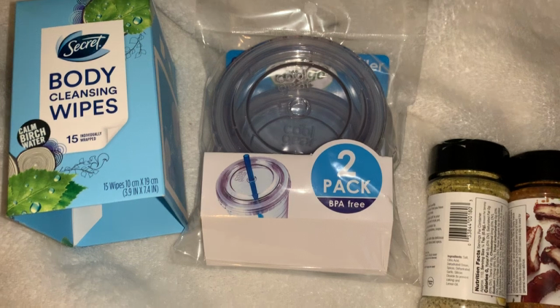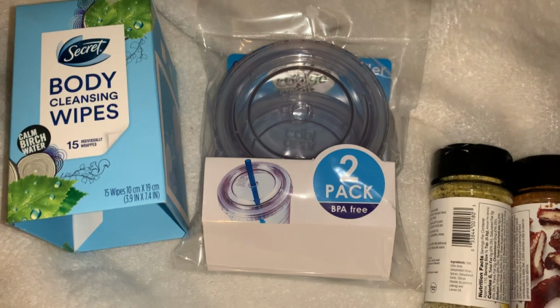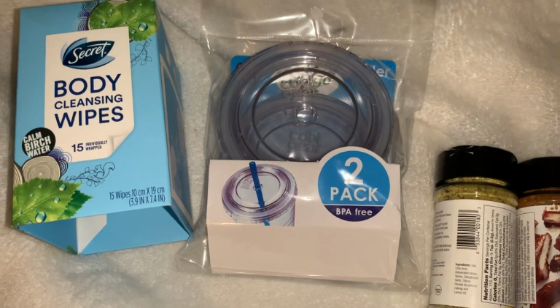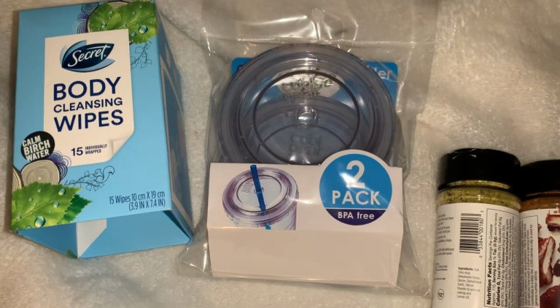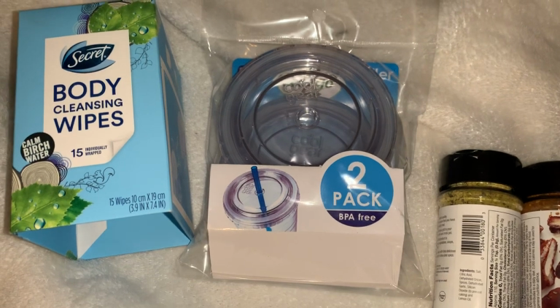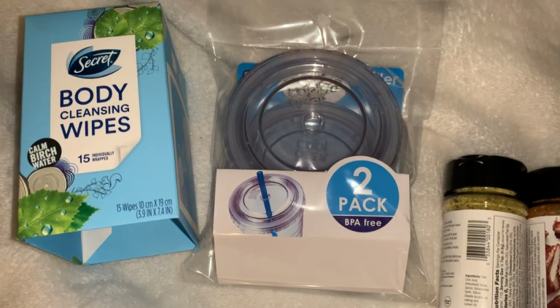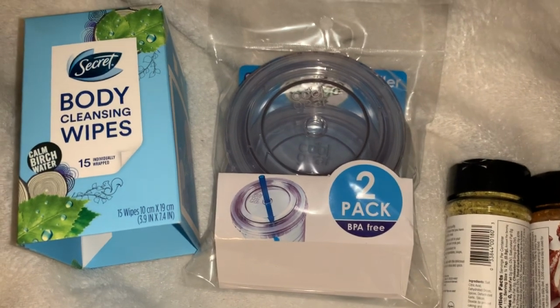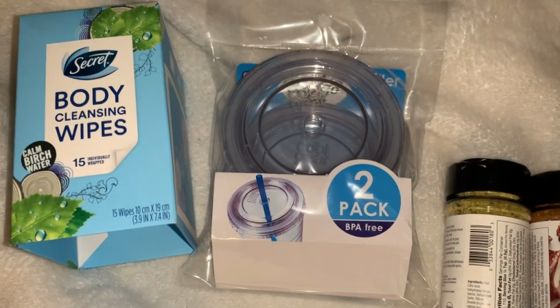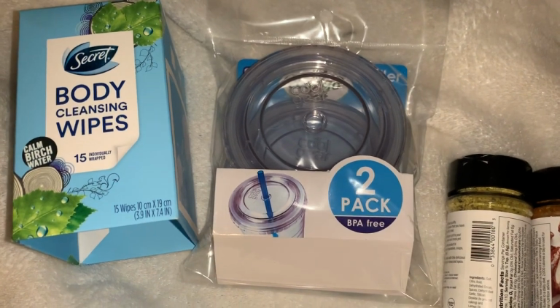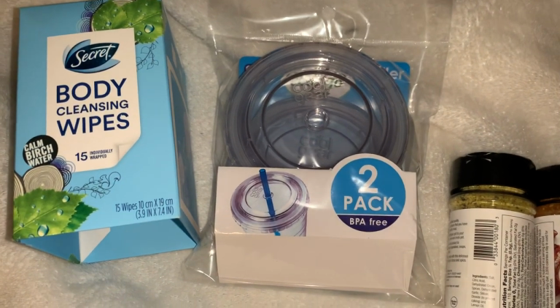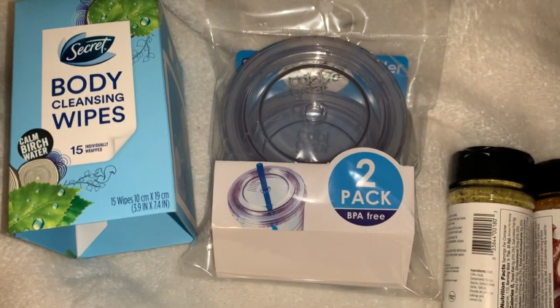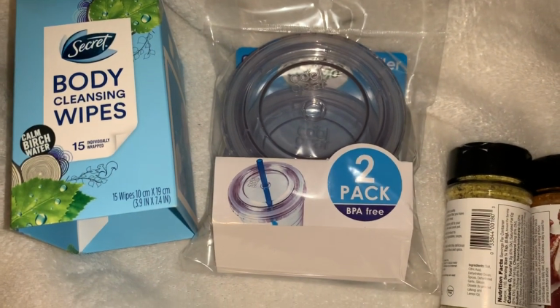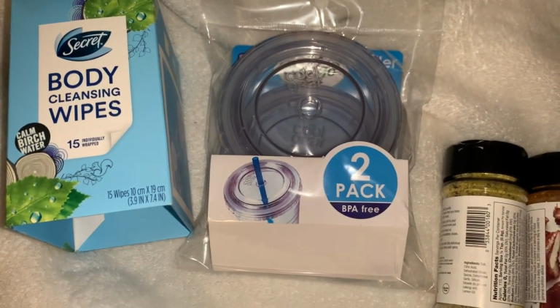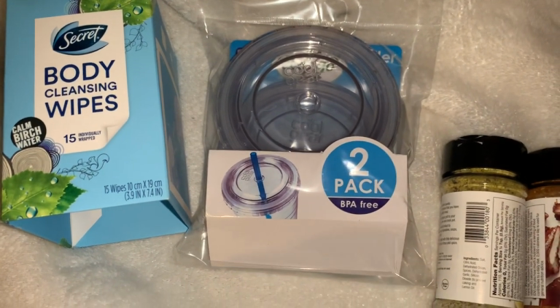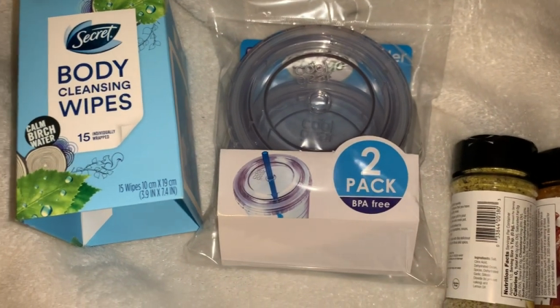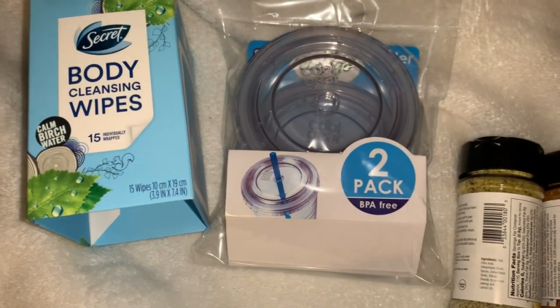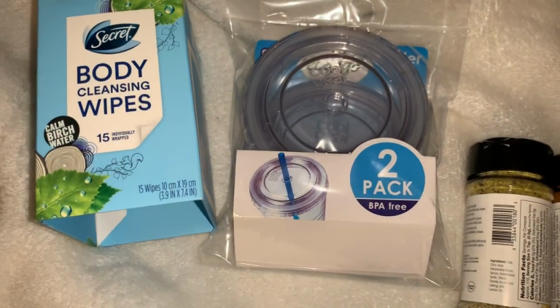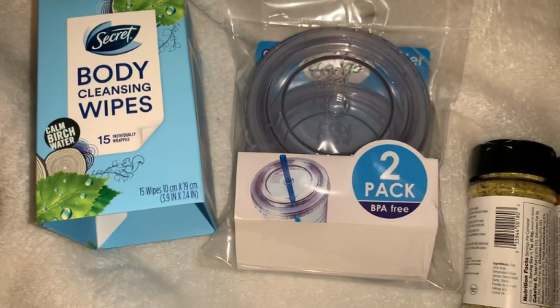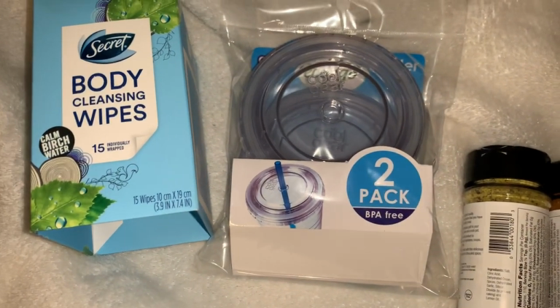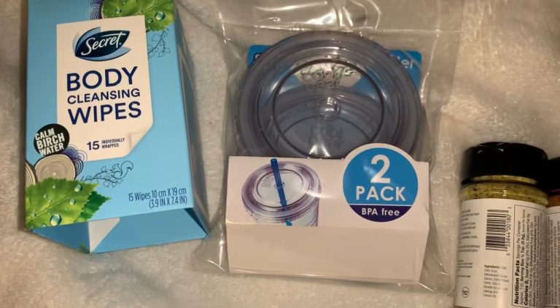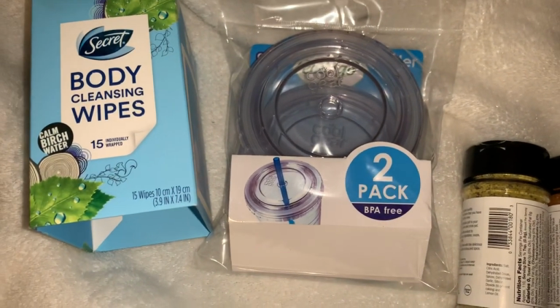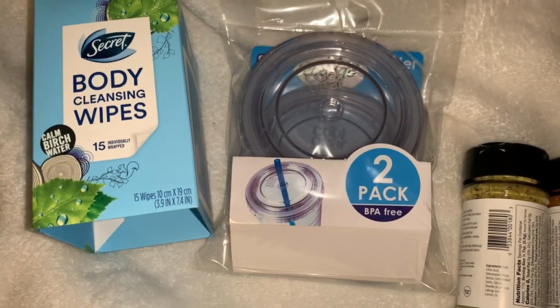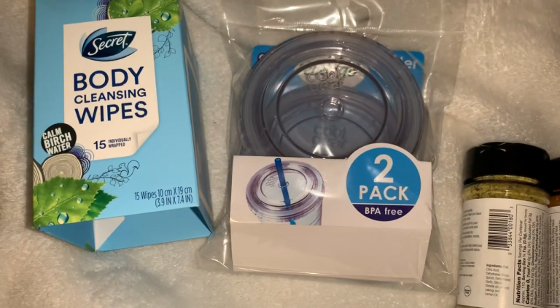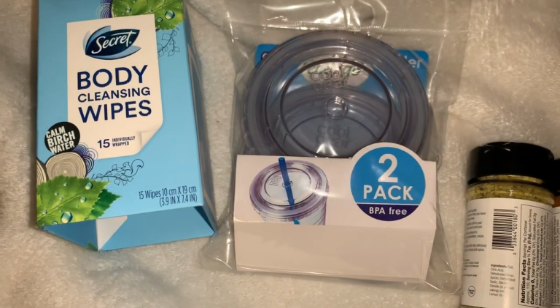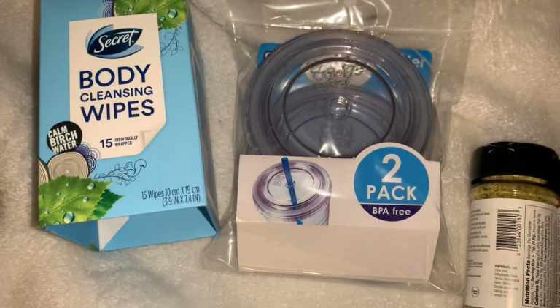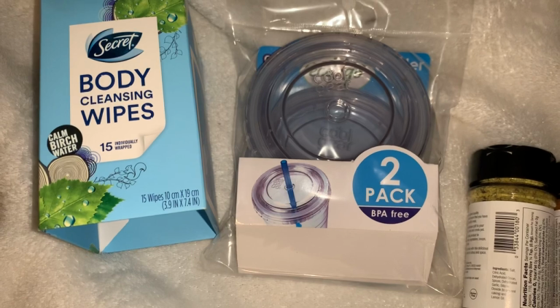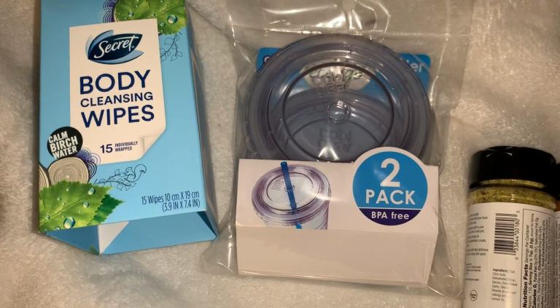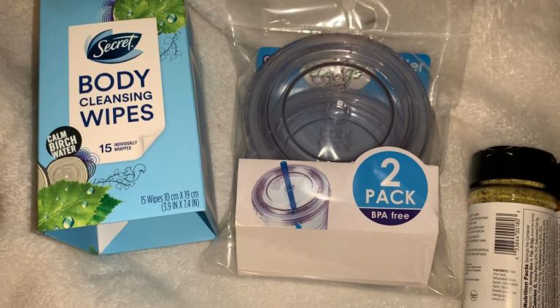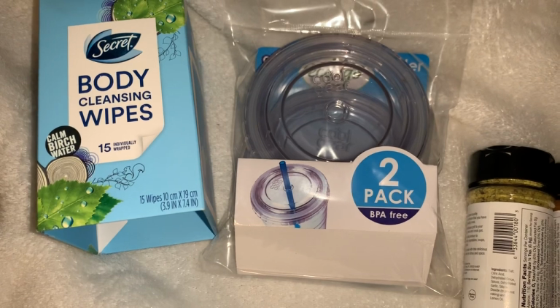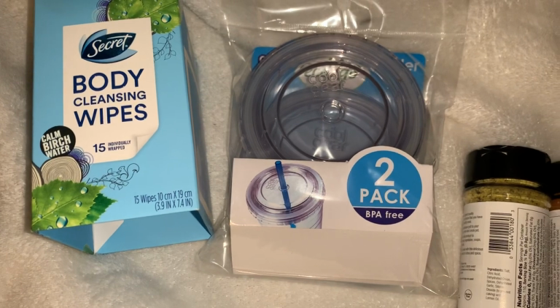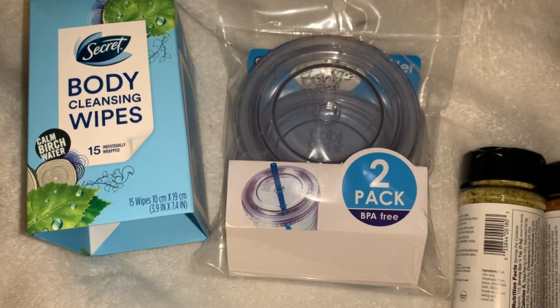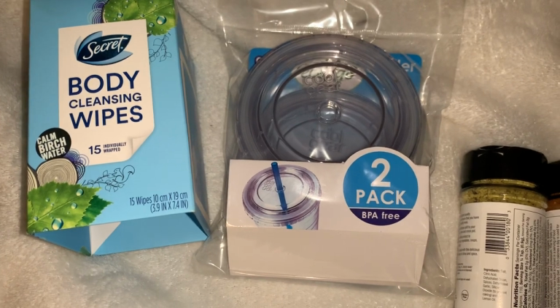Hey friends, just wanted to come to you real quick with the Dollar Tree haul. I found some good stuff at my Dollar Tree this time.